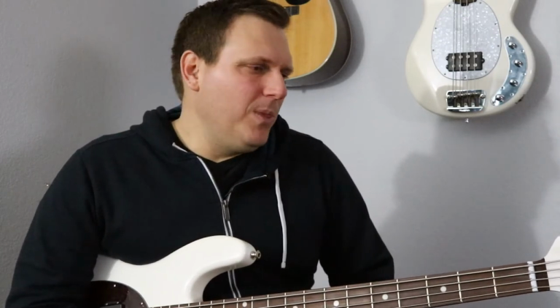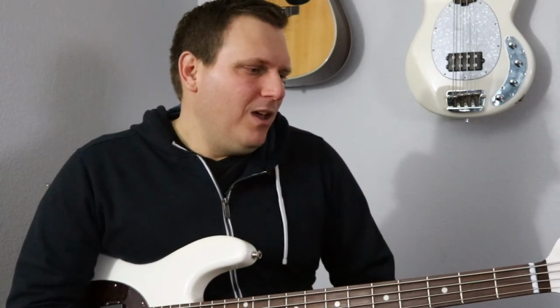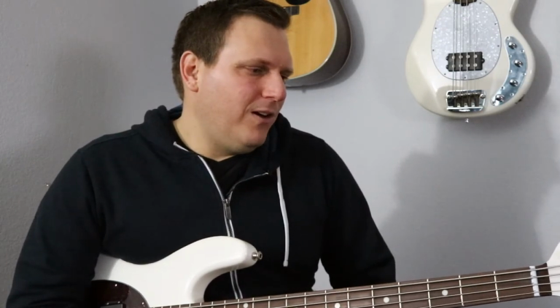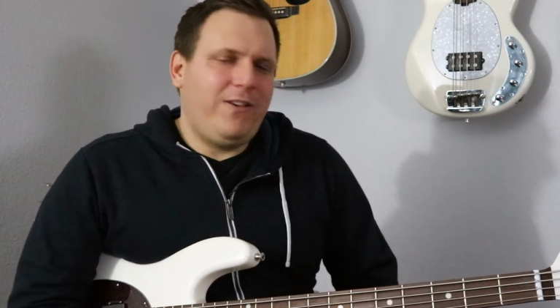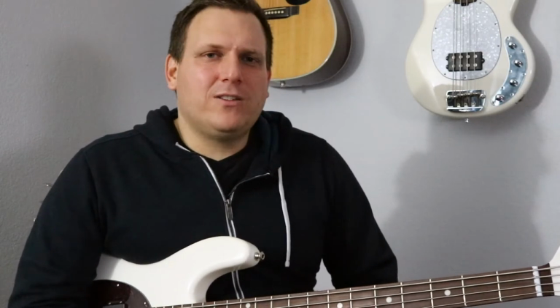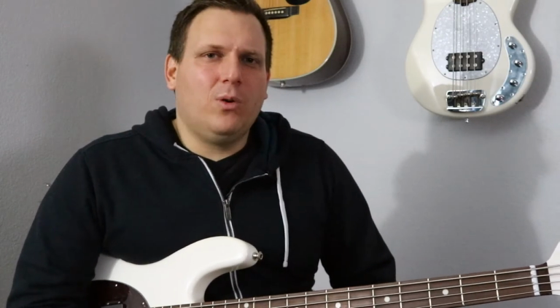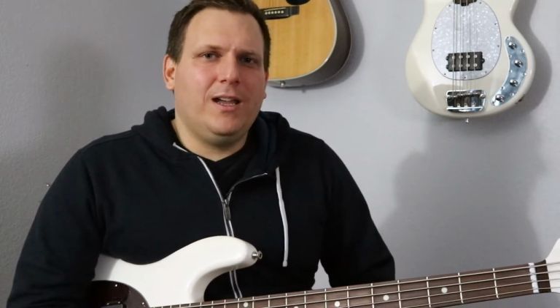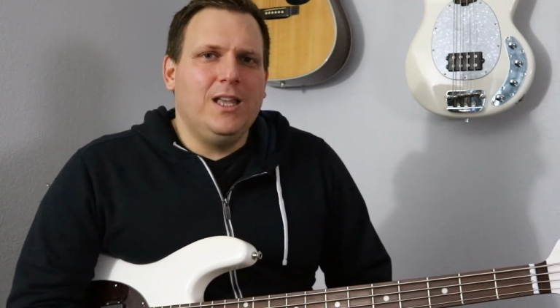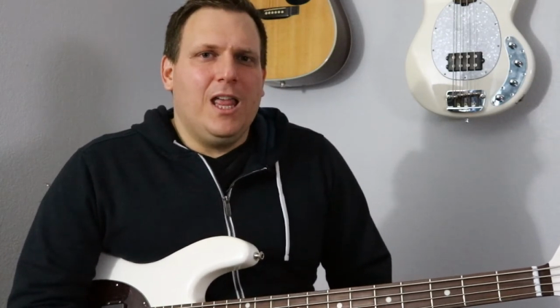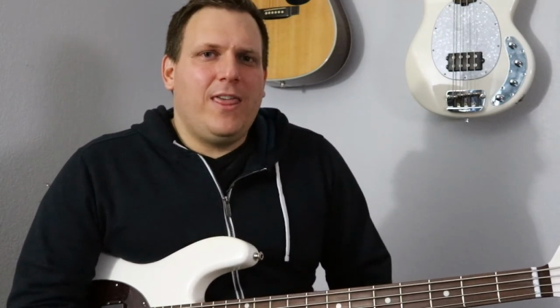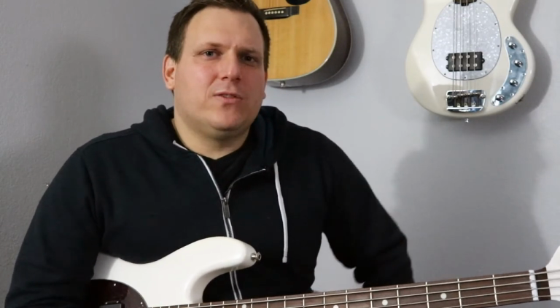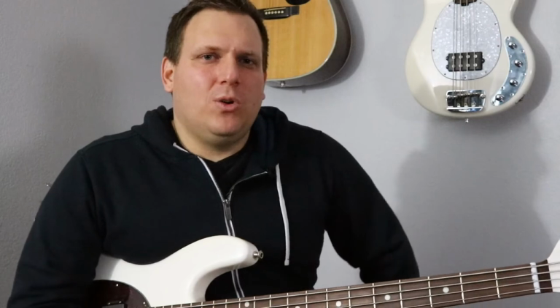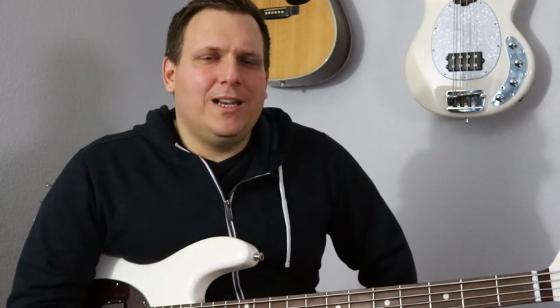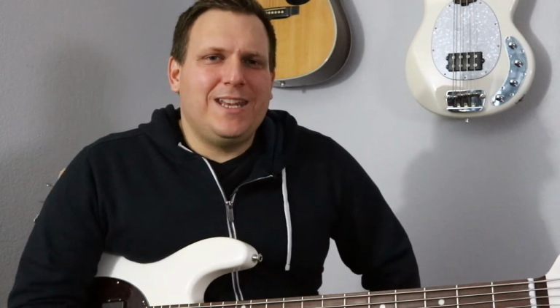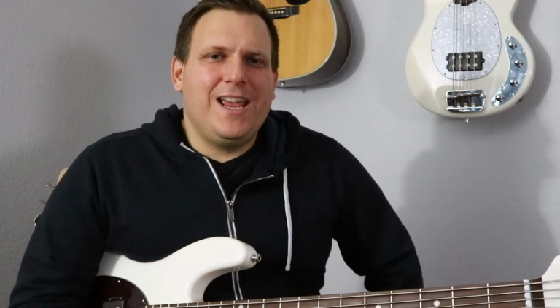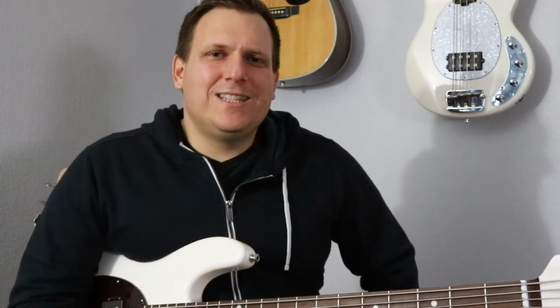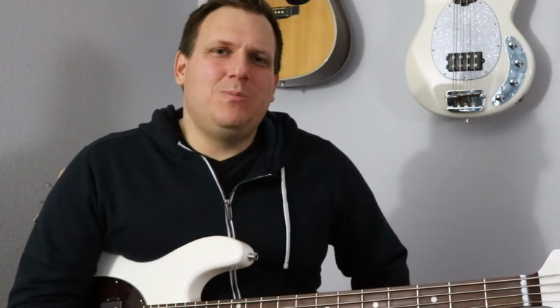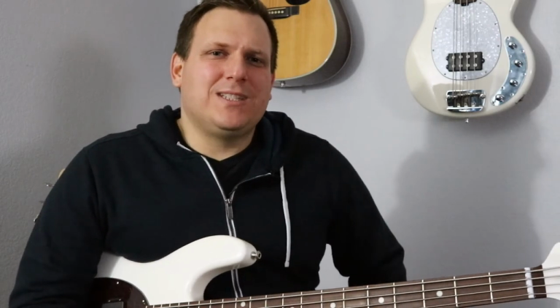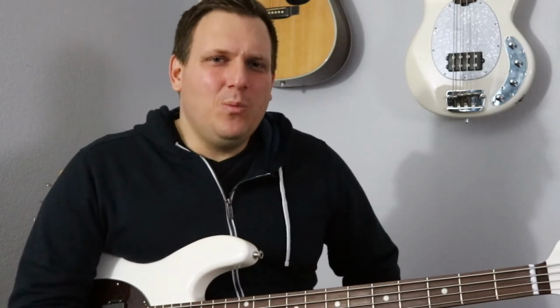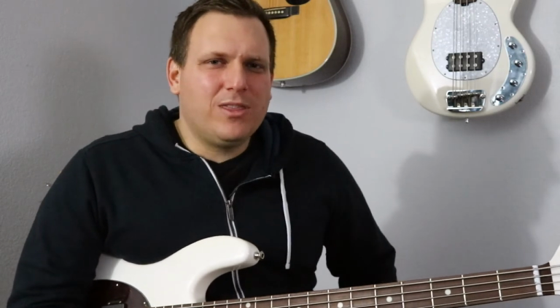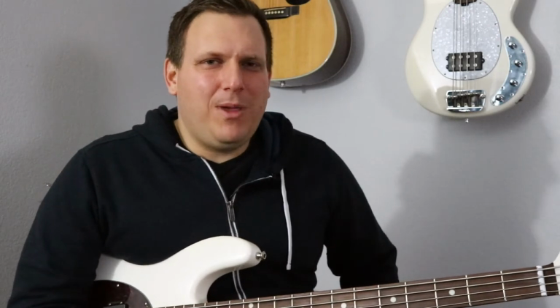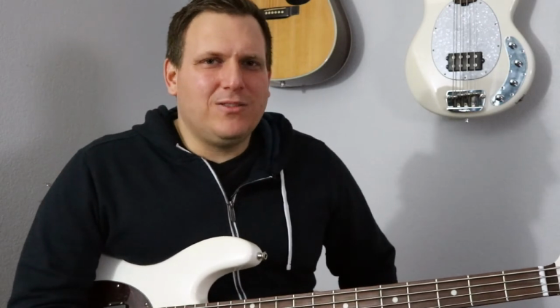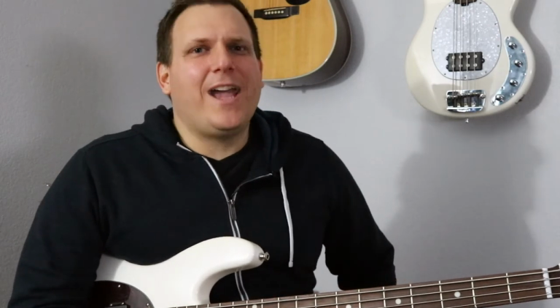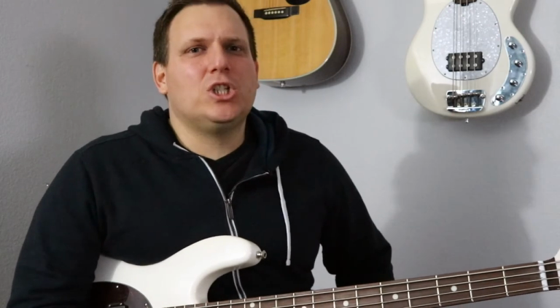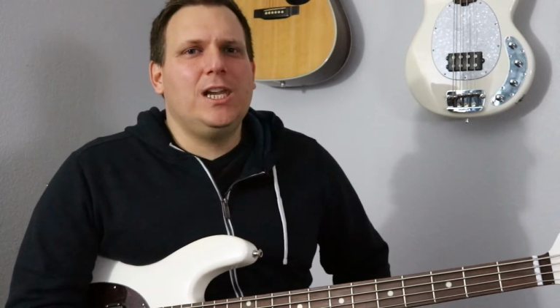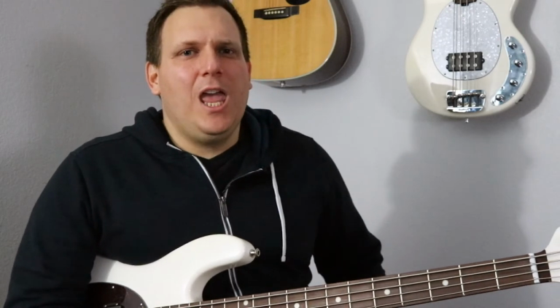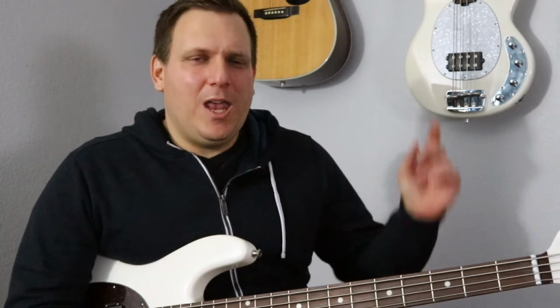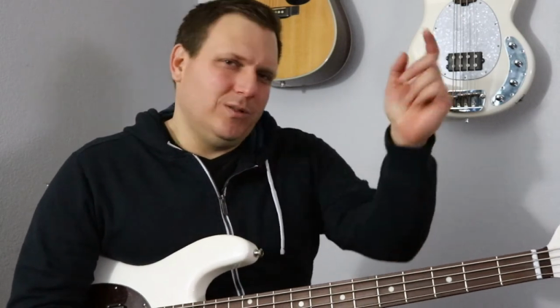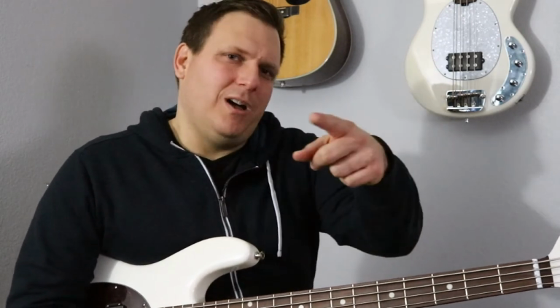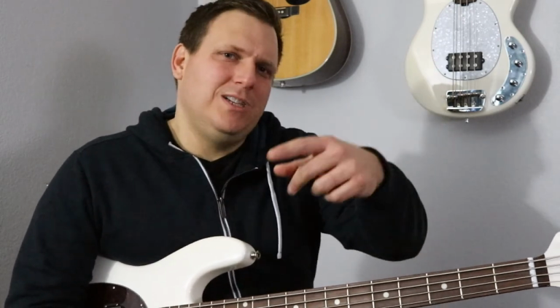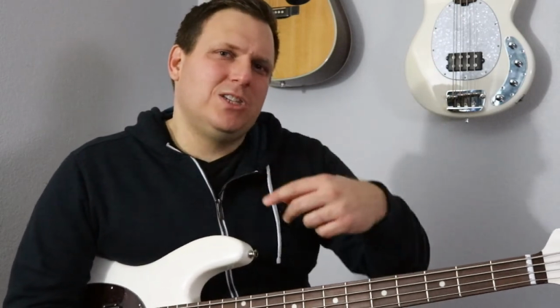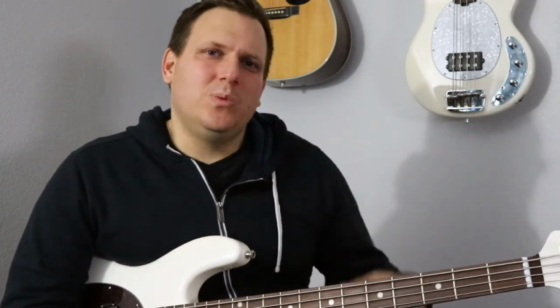Fun fact for you. Thanks for joining us today. This is B-Side with The Bass Factory, and we'll talk to you soon.